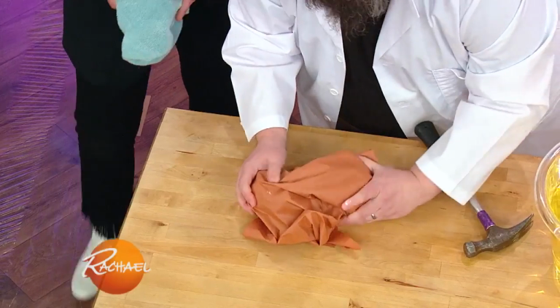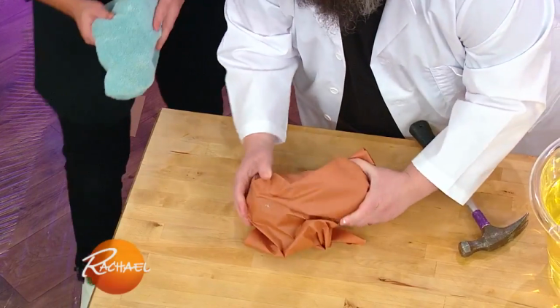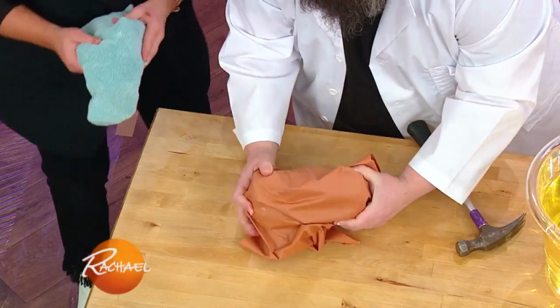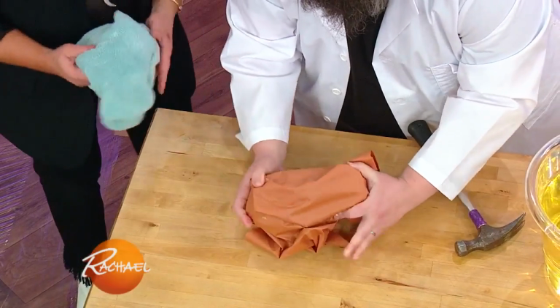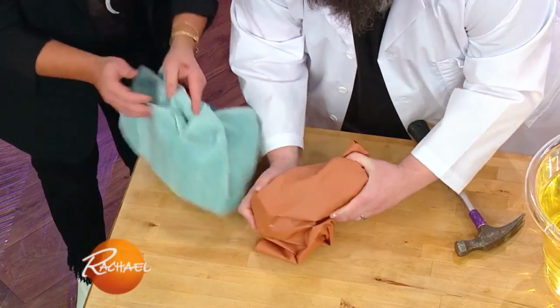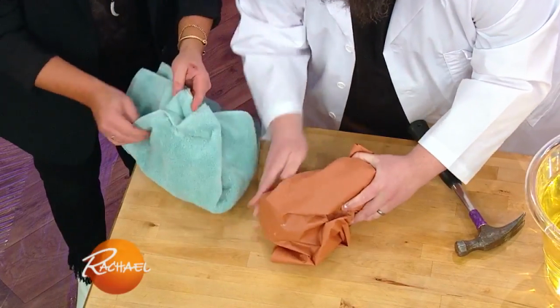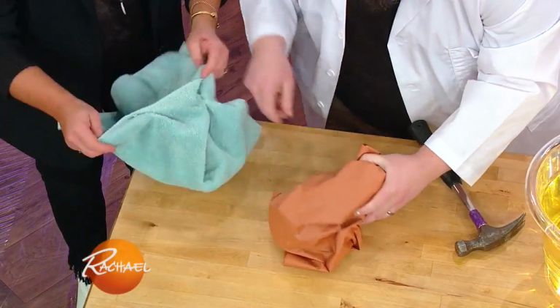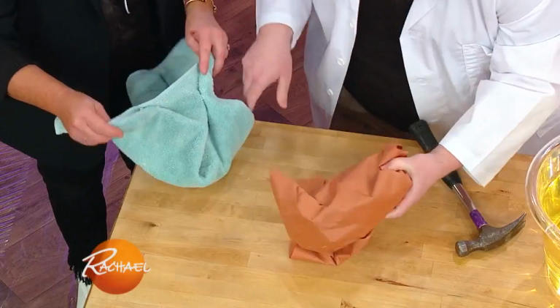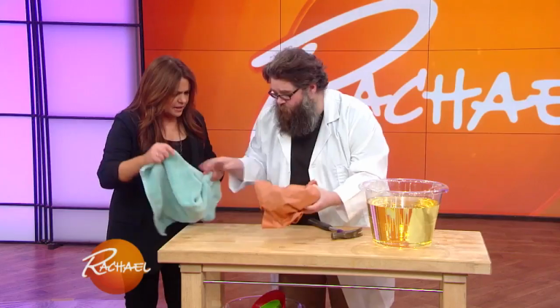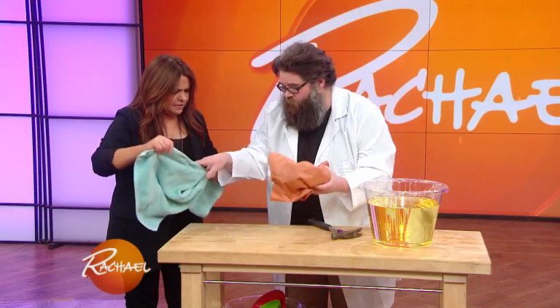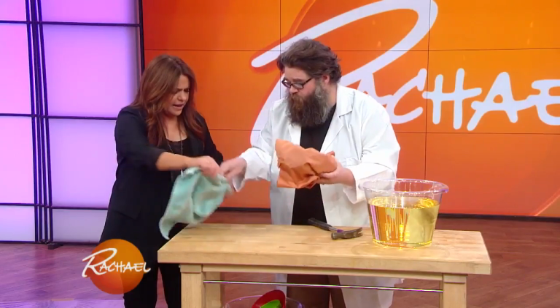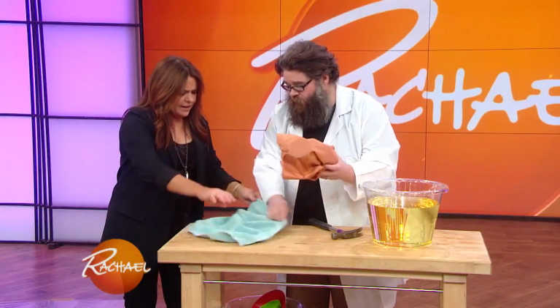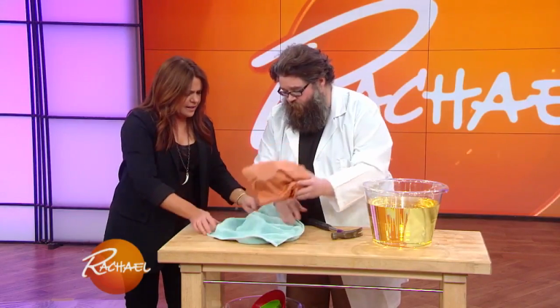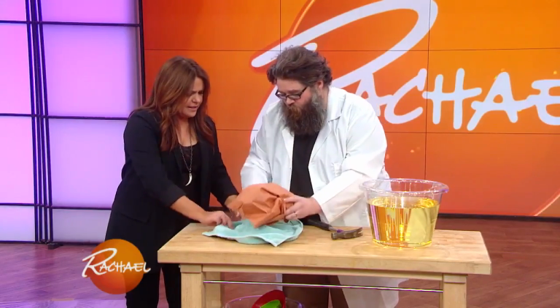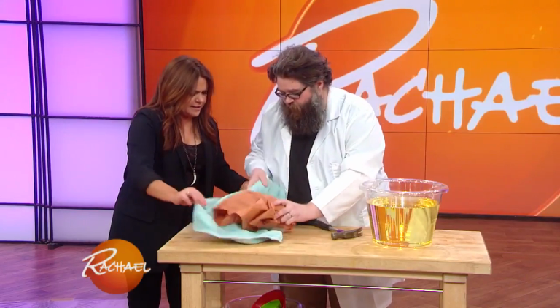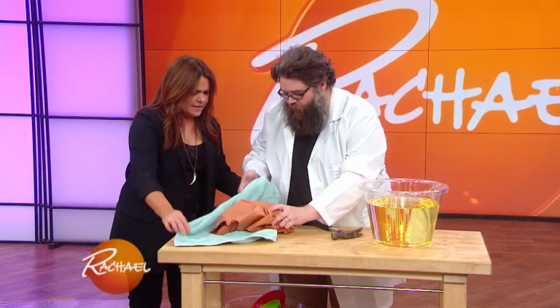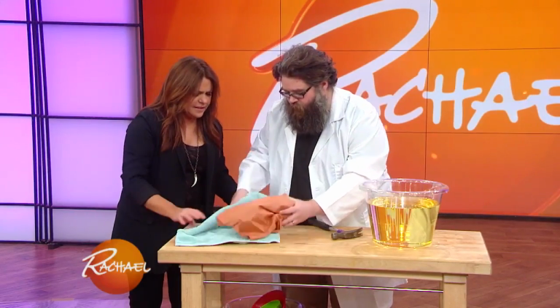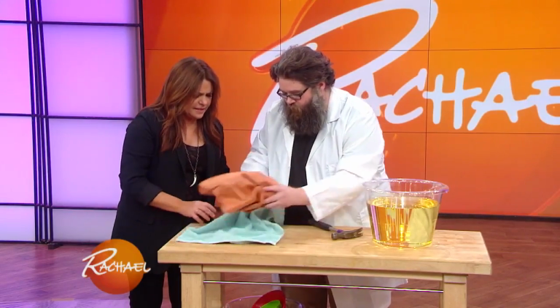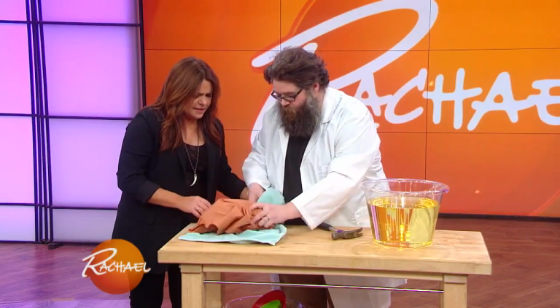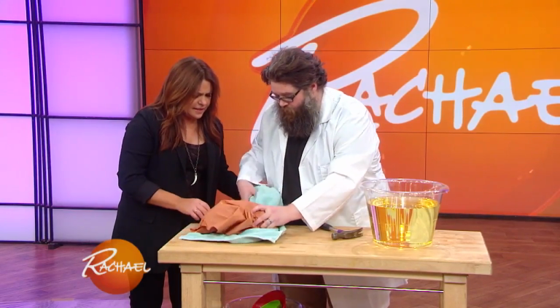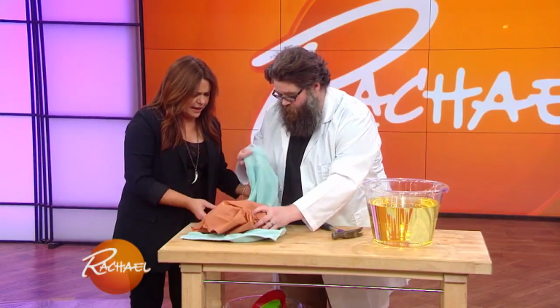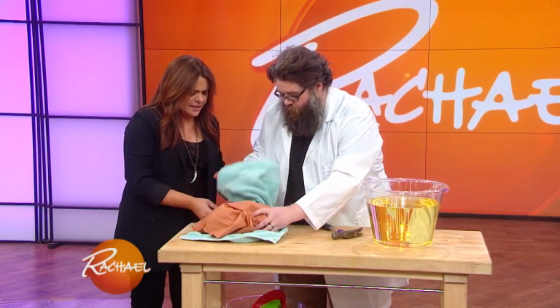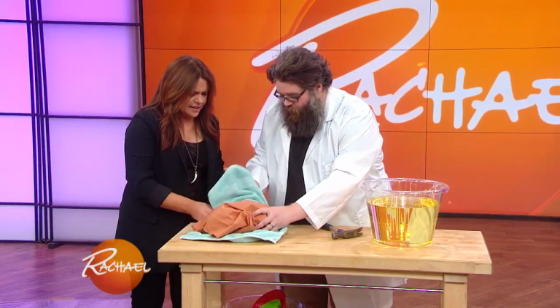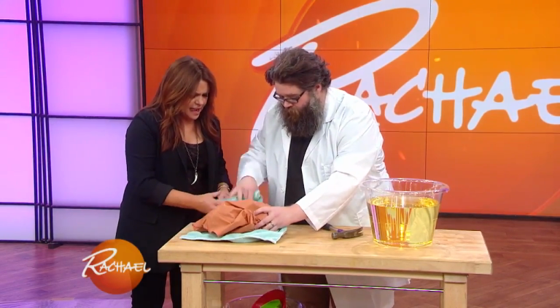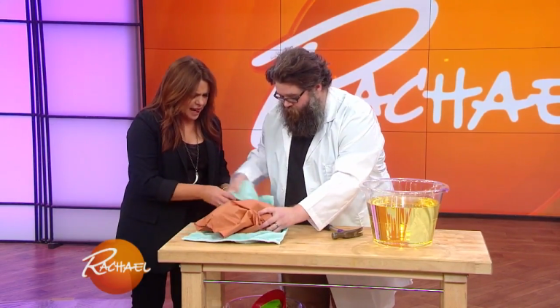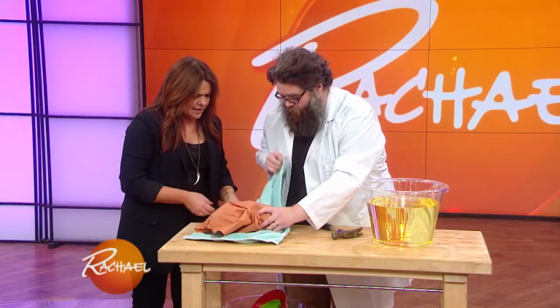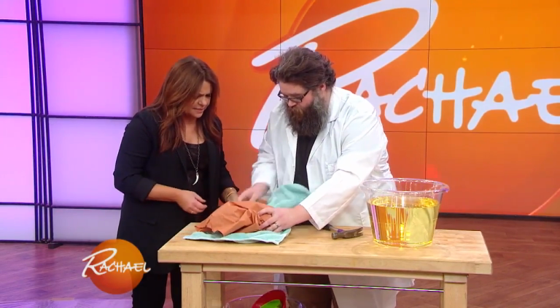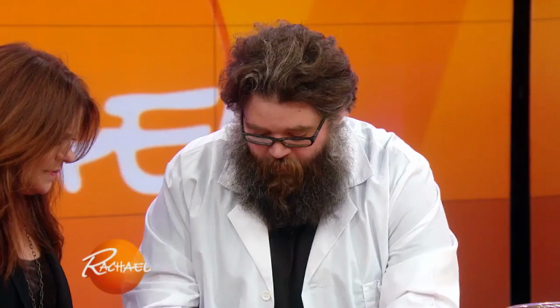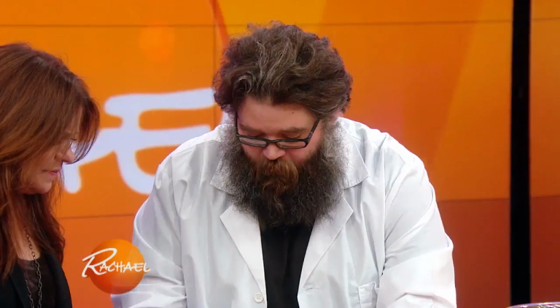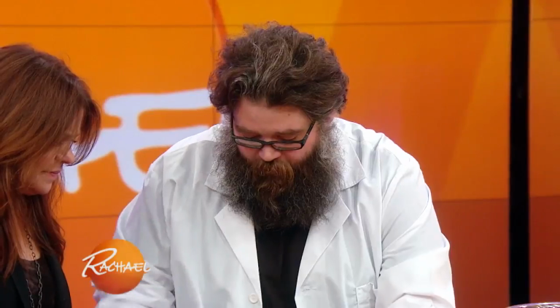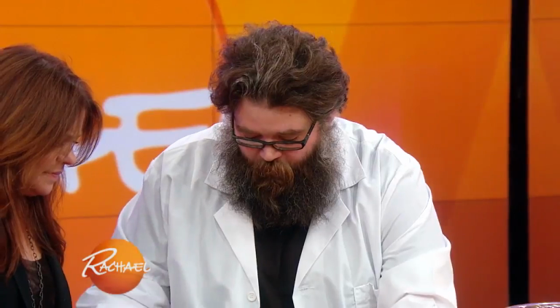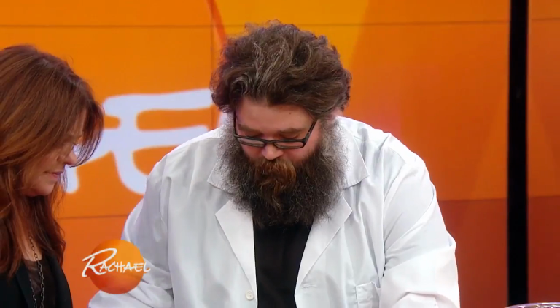And I've got a towel, so we wanna wrap that in there too. And this is what we're gonna do — we're gonna smash this glass to pieces.